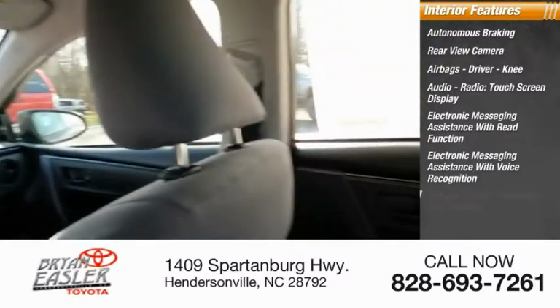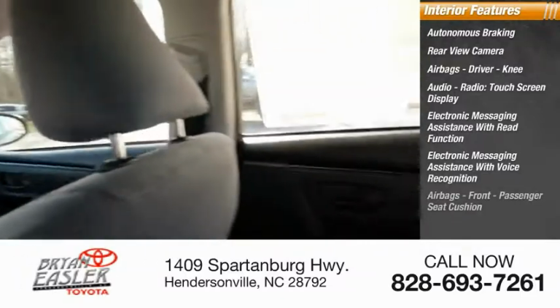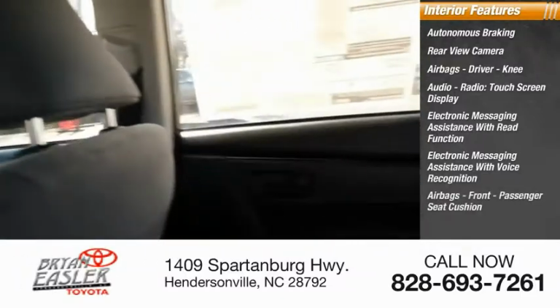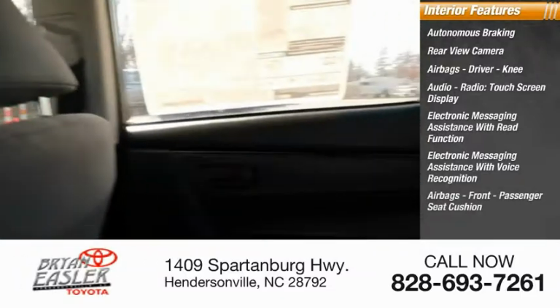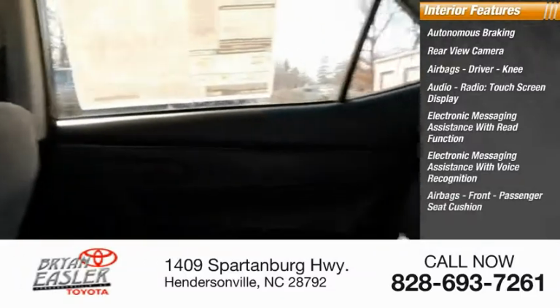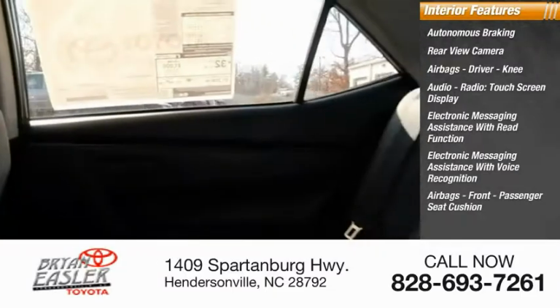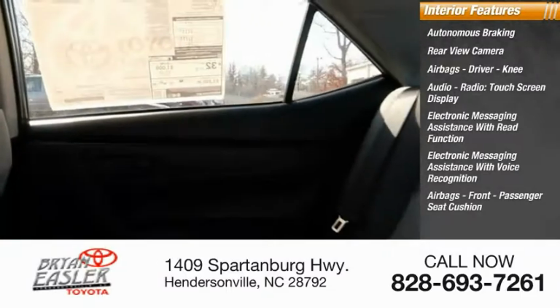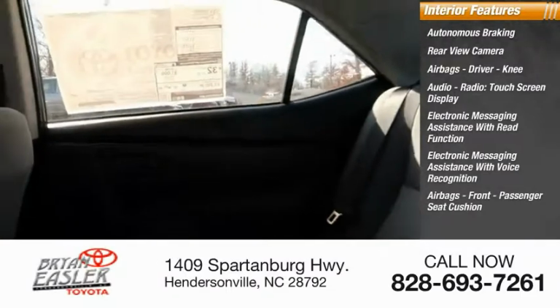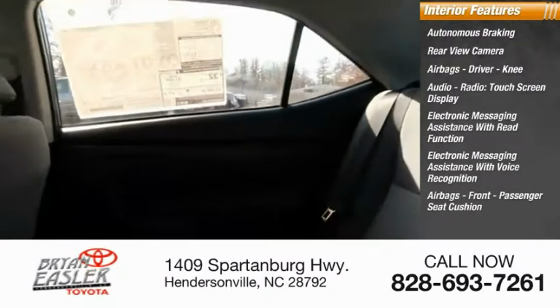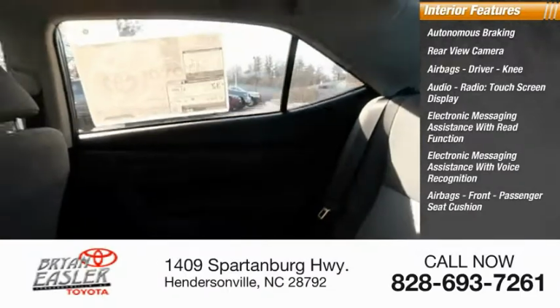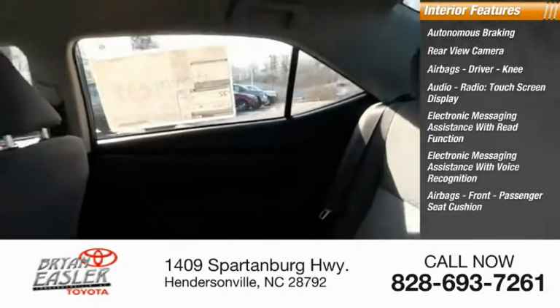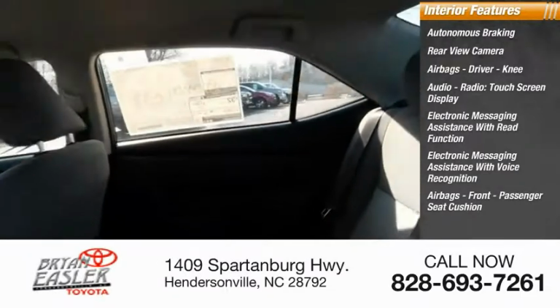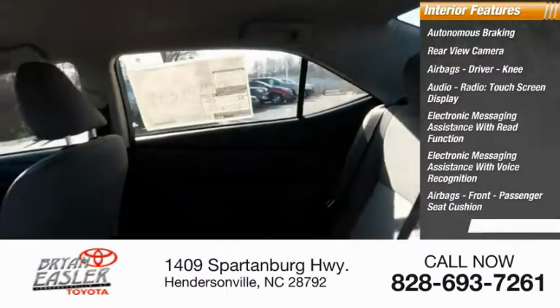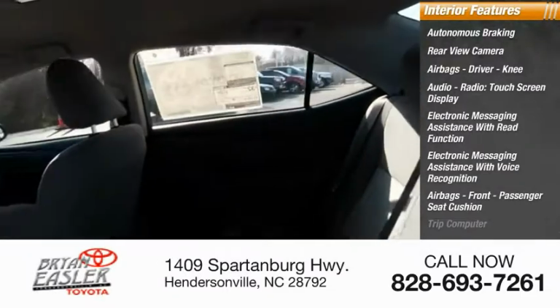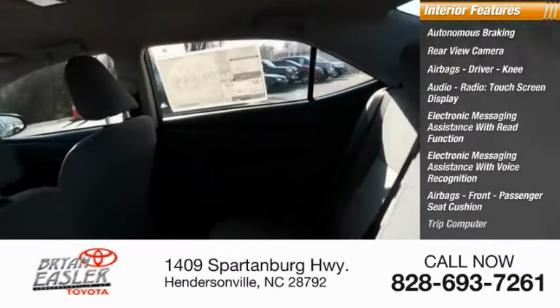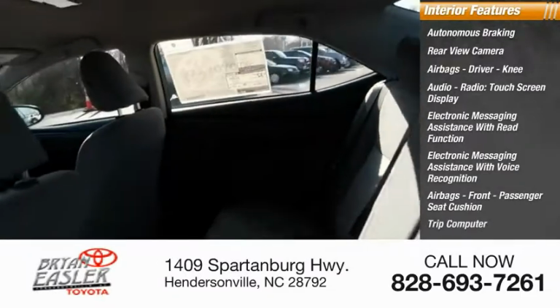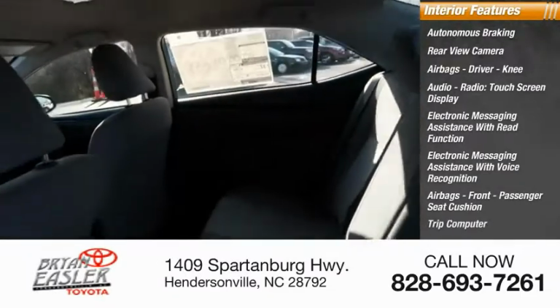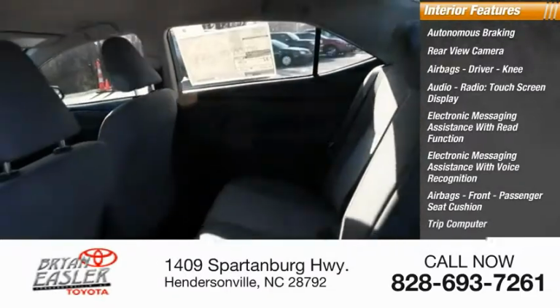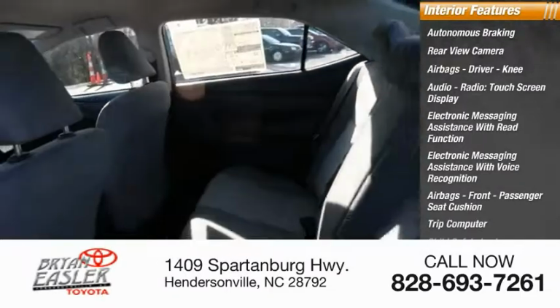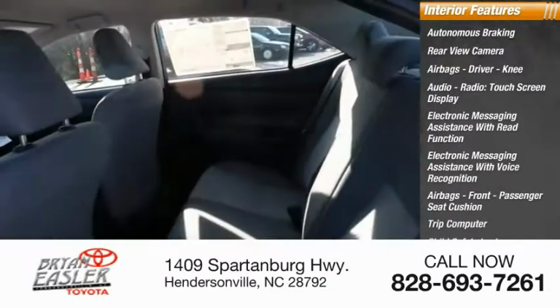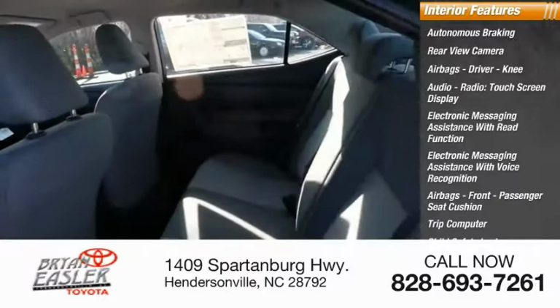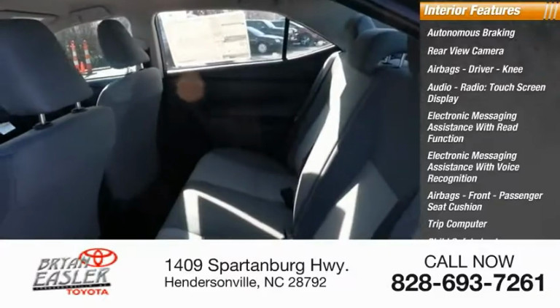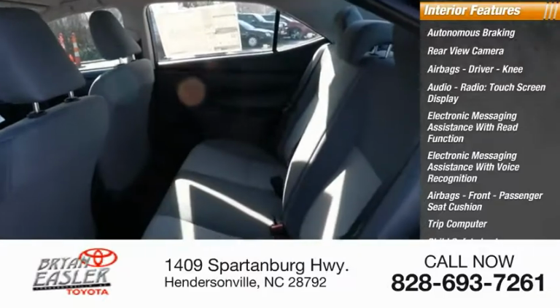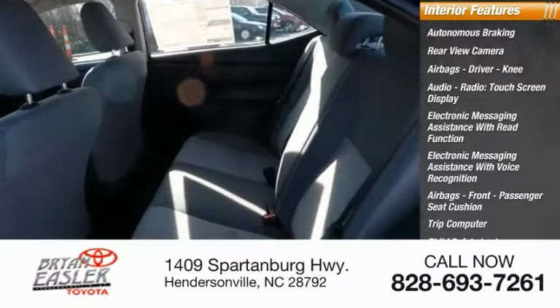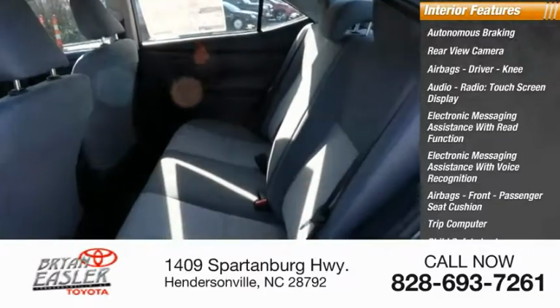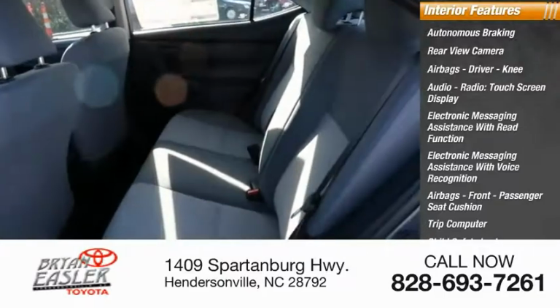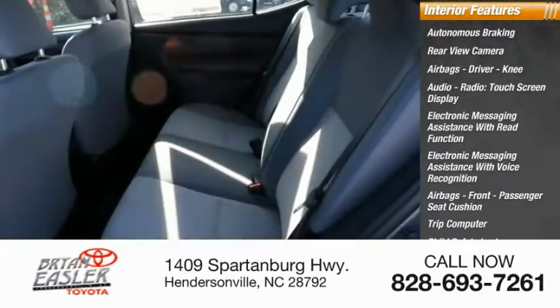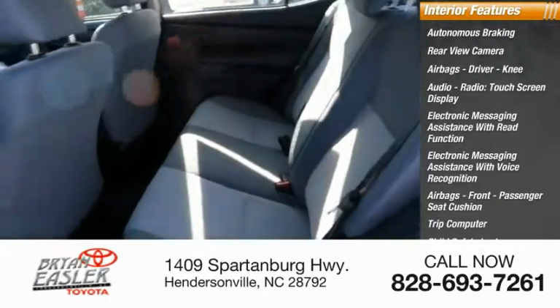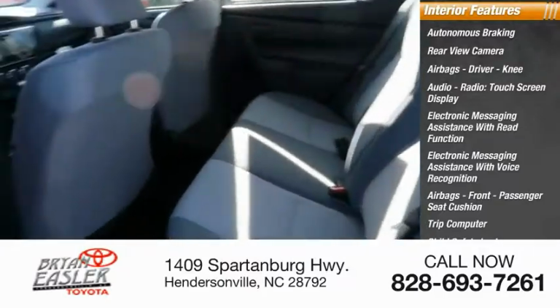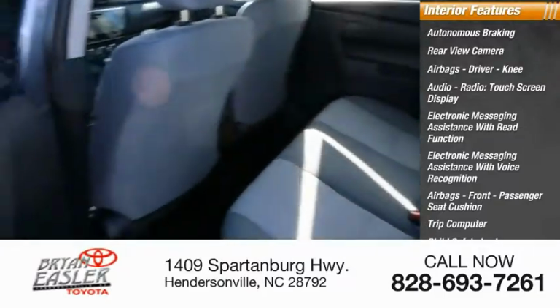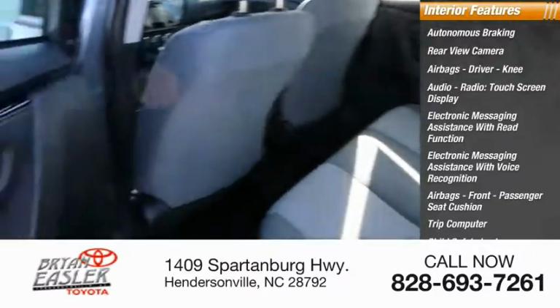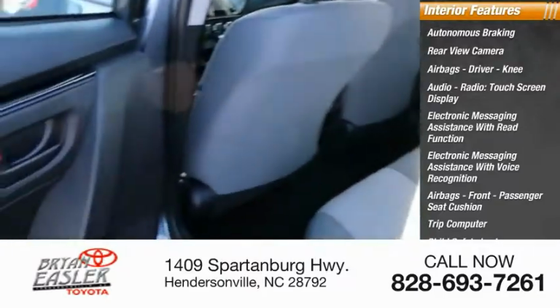Airbags, front, passenger seat cushion, trip computer, child safety locks, multifunction display.